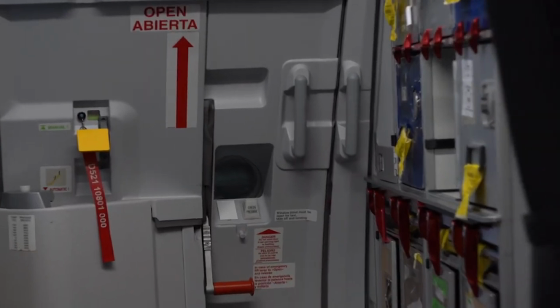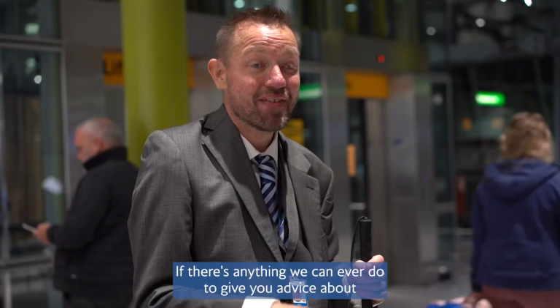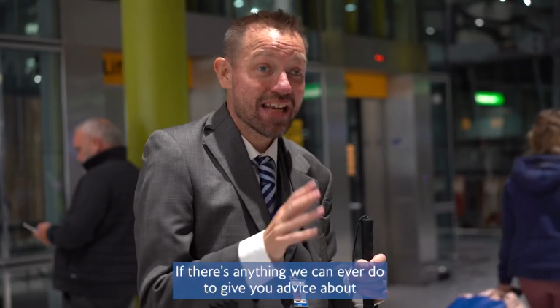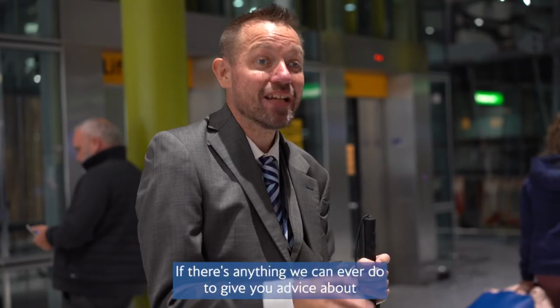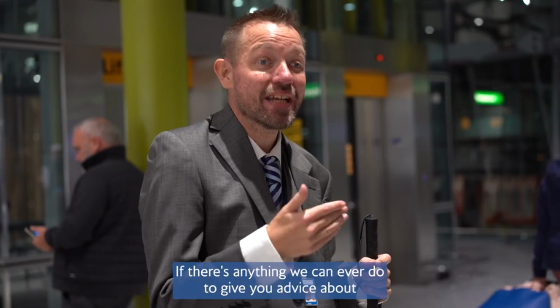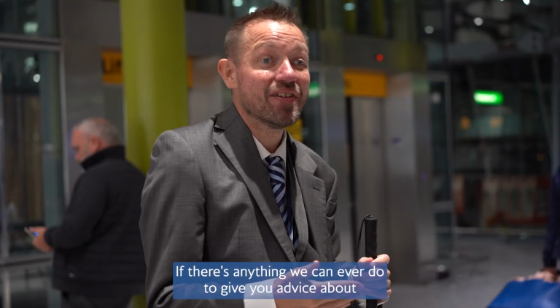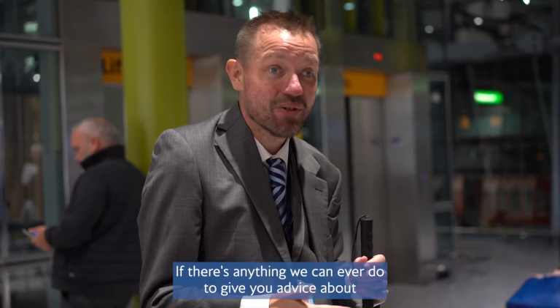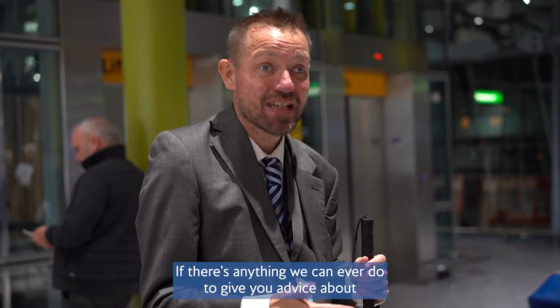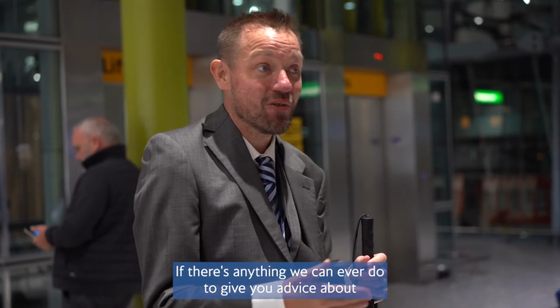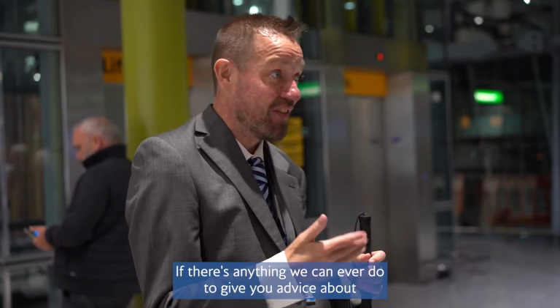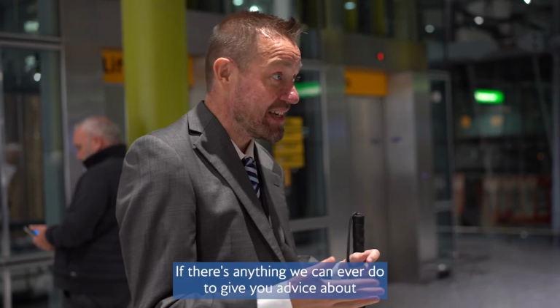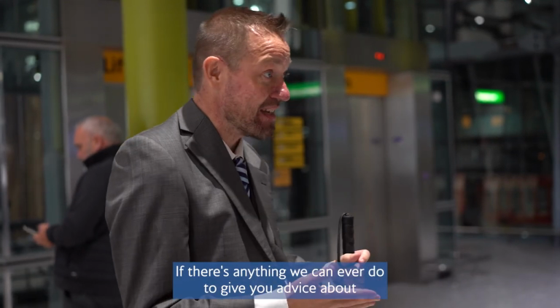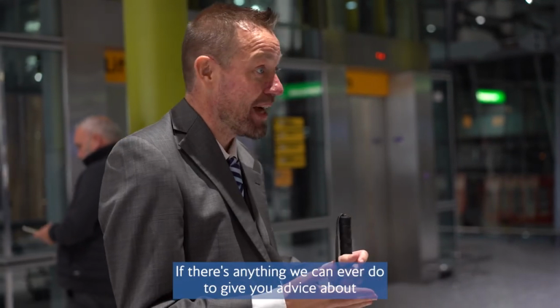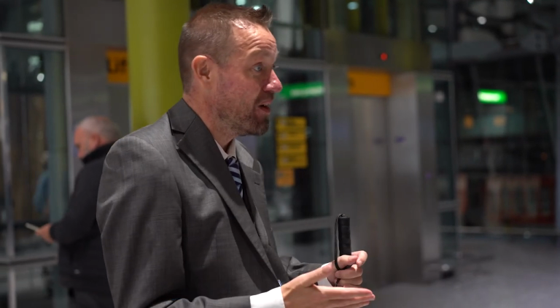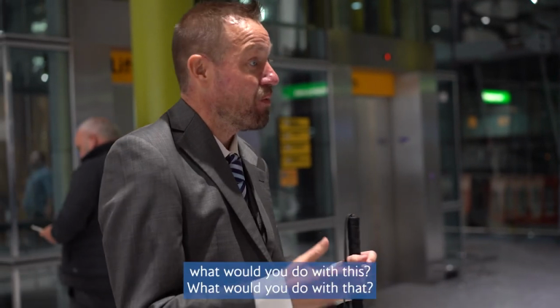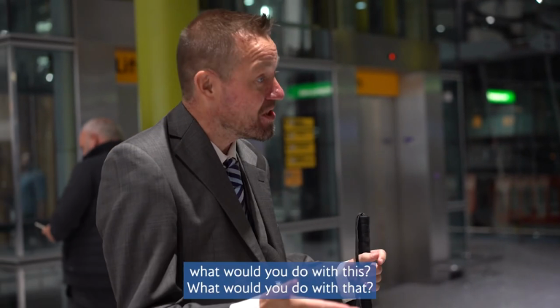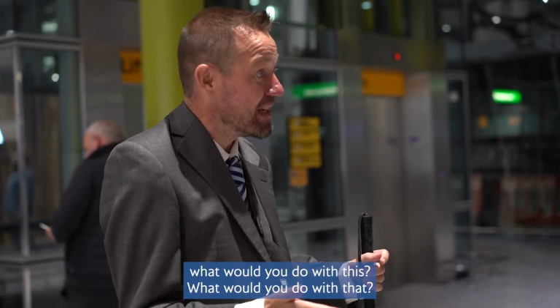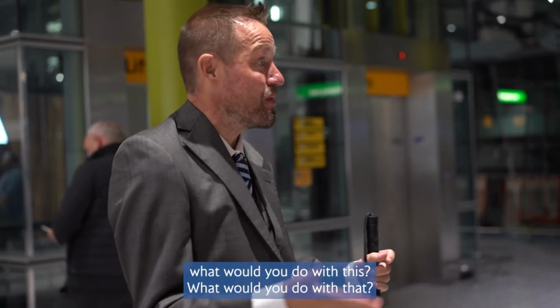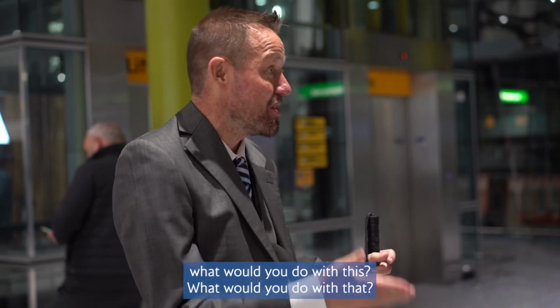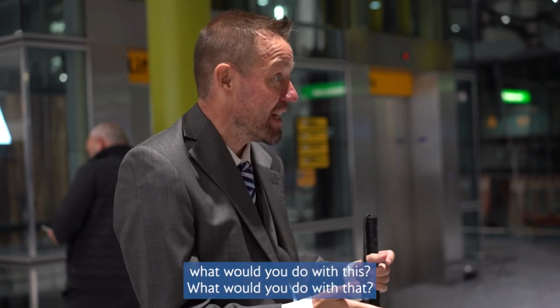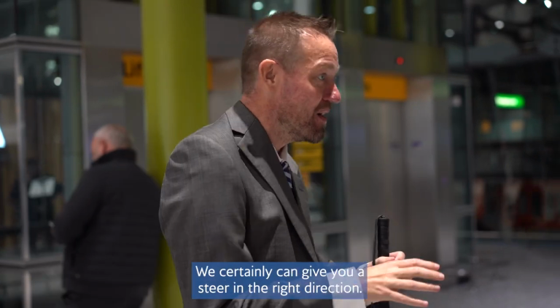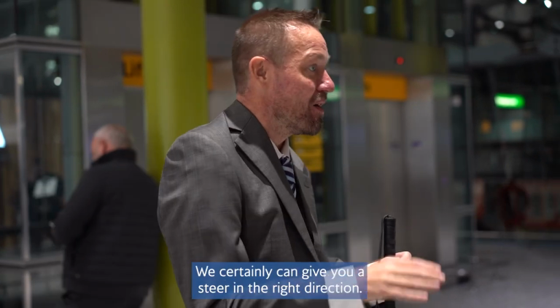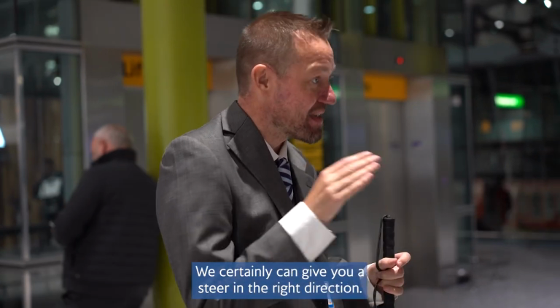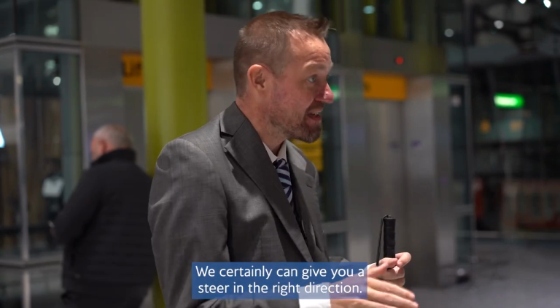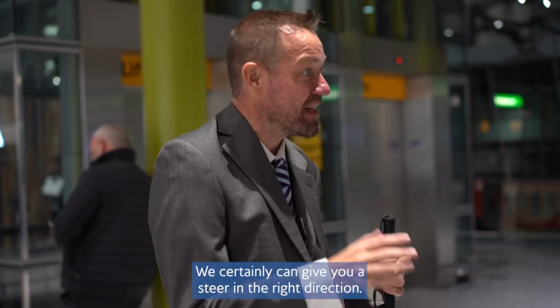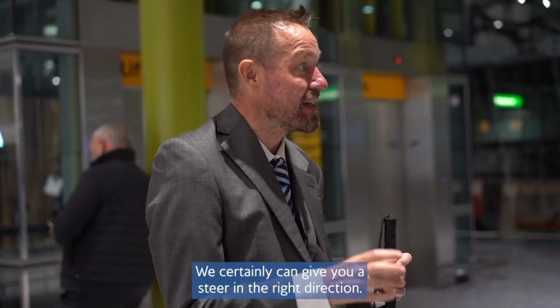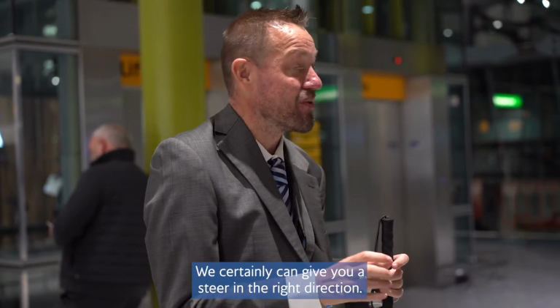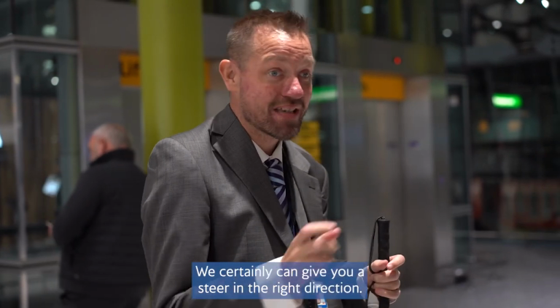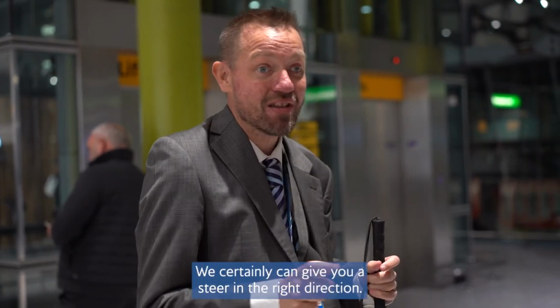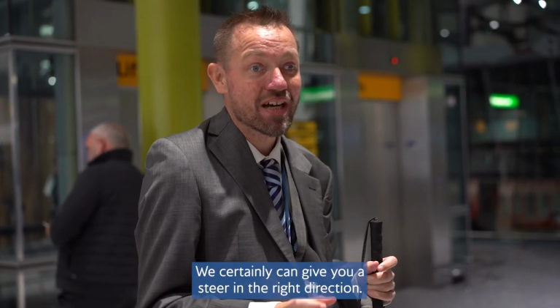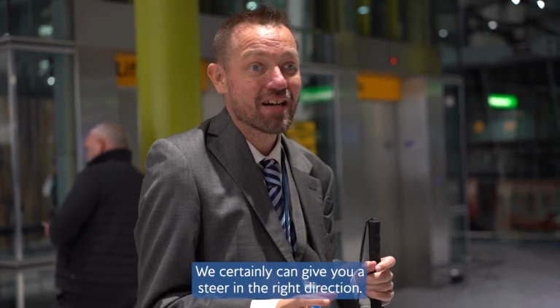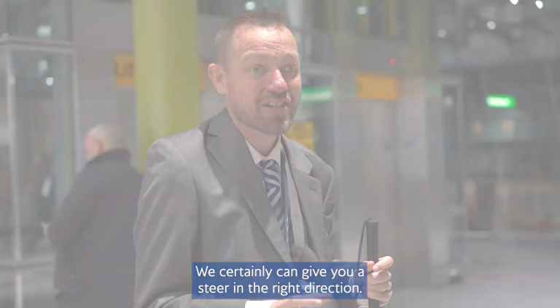If there's anything we can ever do to give you advice about what to do in any situation, we can certainly give you a steer in the right direction.